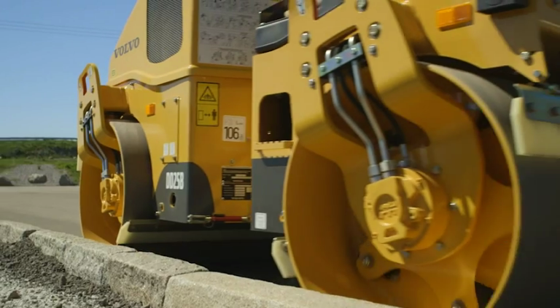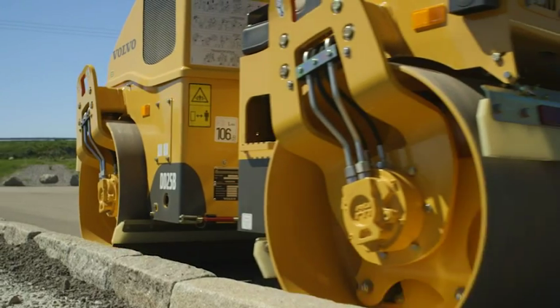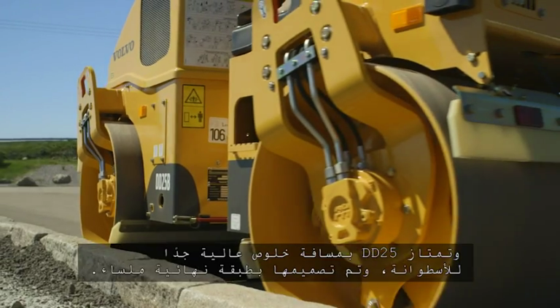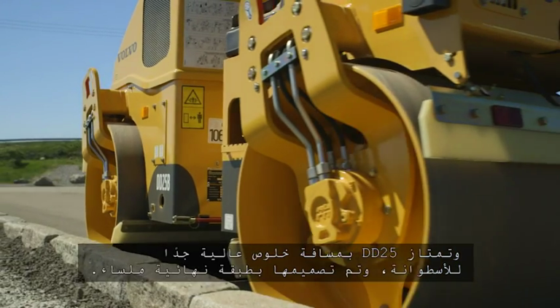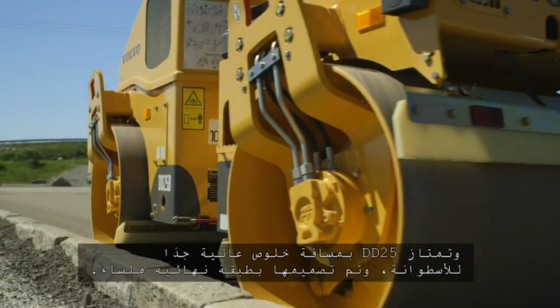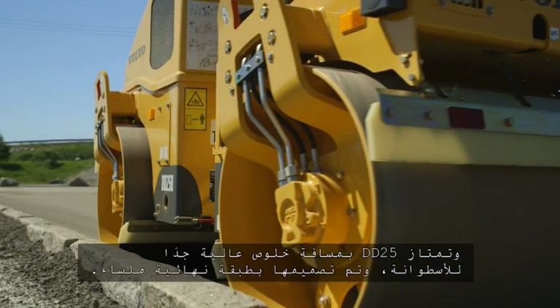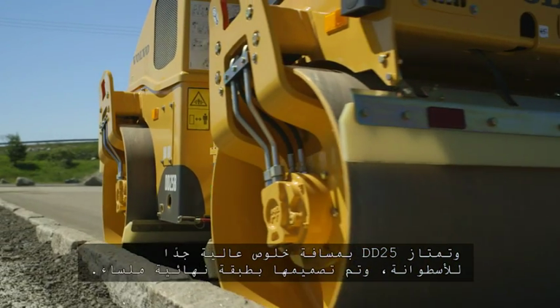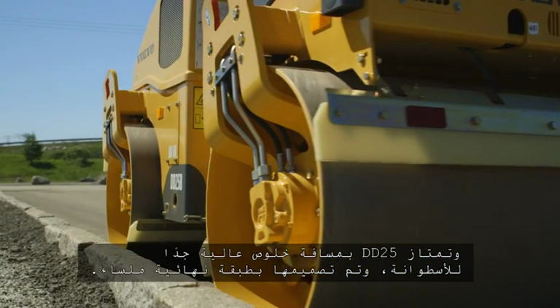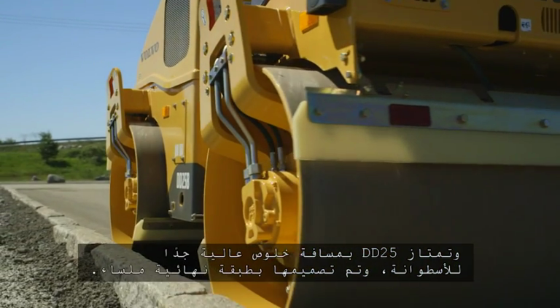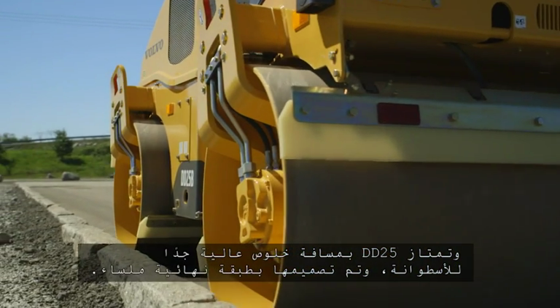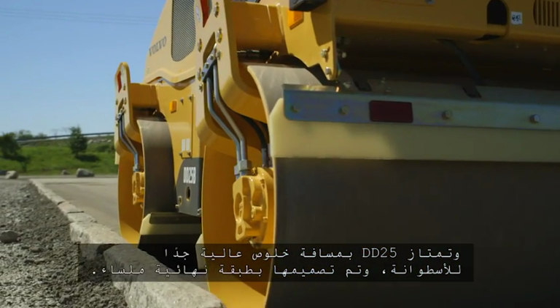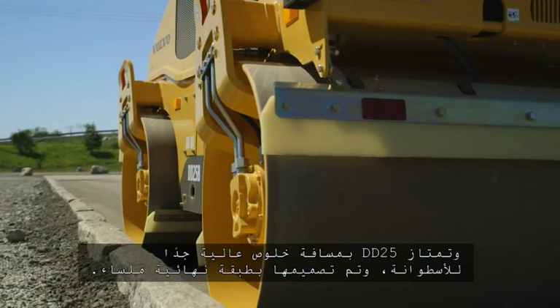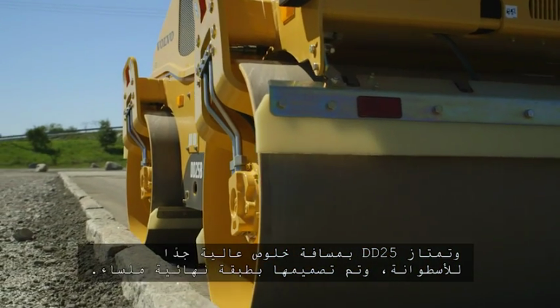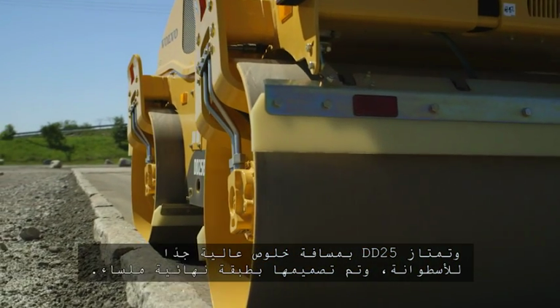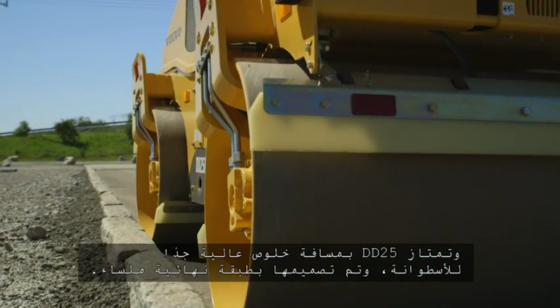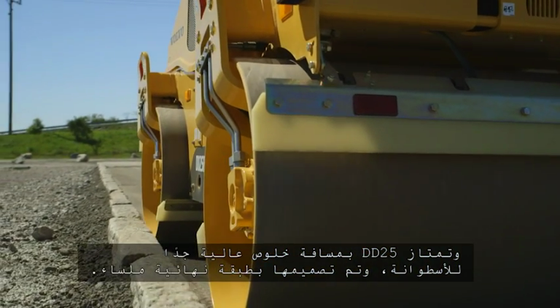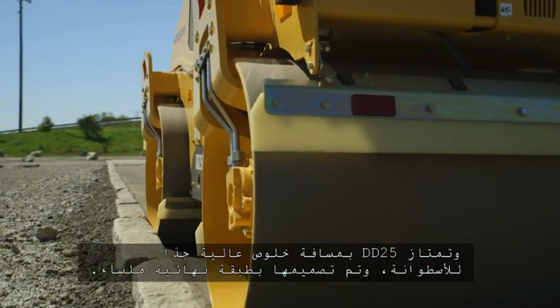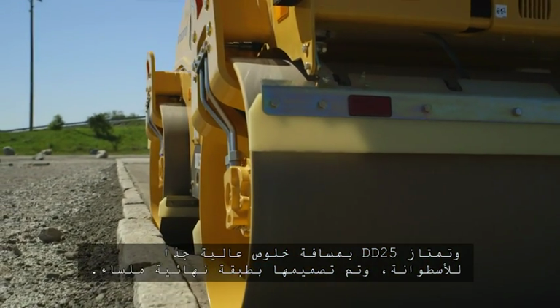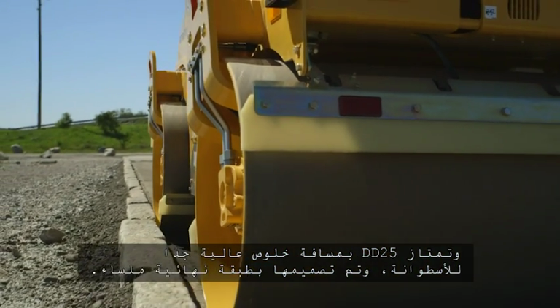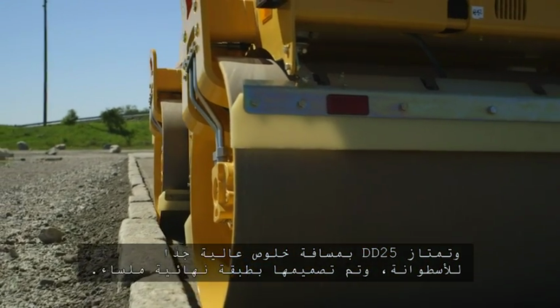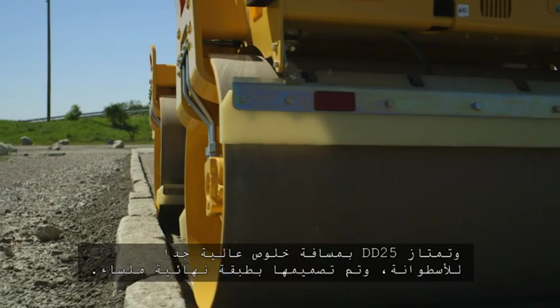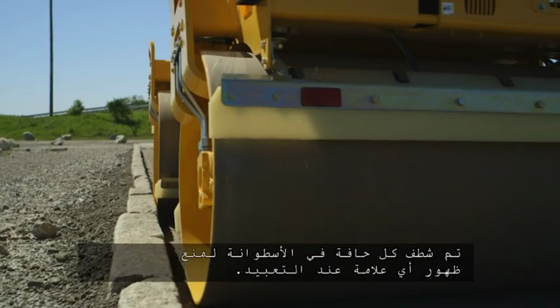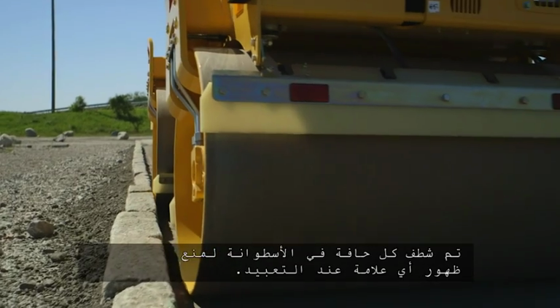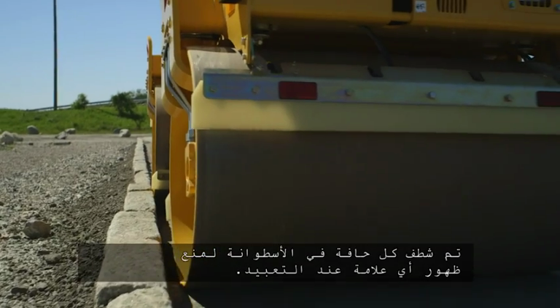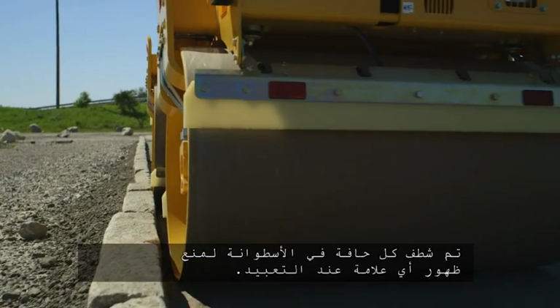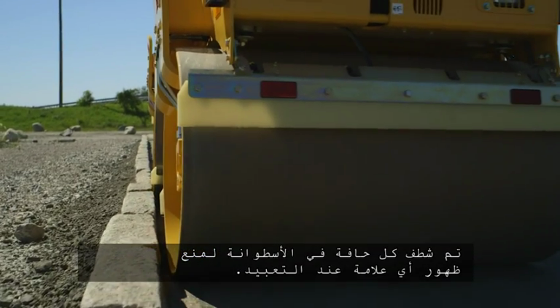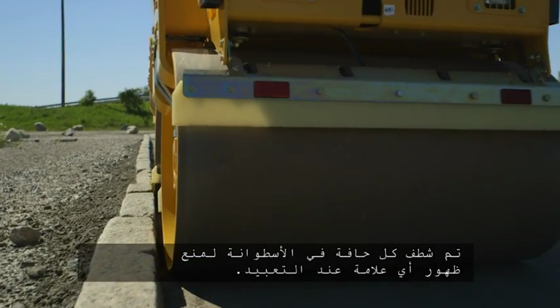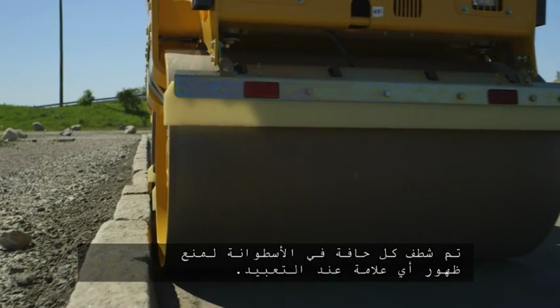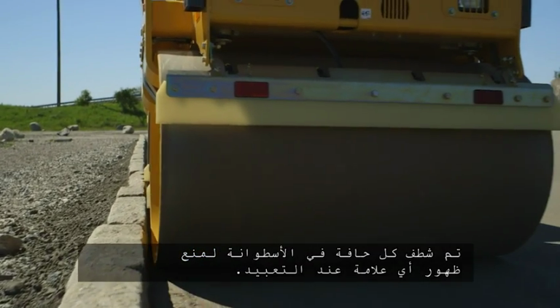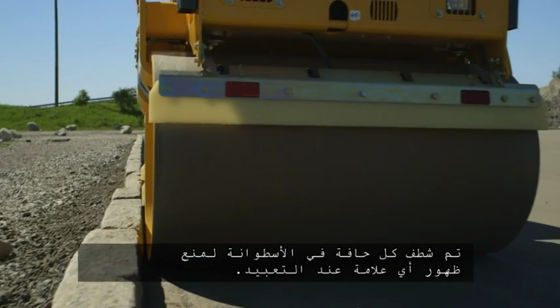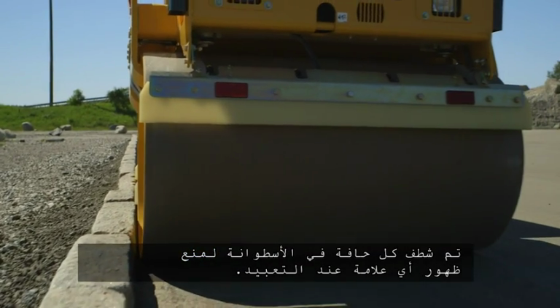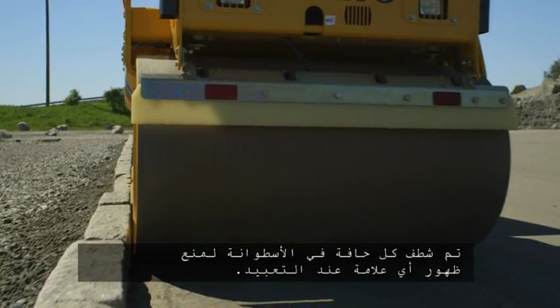The DD25 offers very high drum clearance and is machined for a smooth finish. Each drum edge is chamfered to prevent pavement marking.